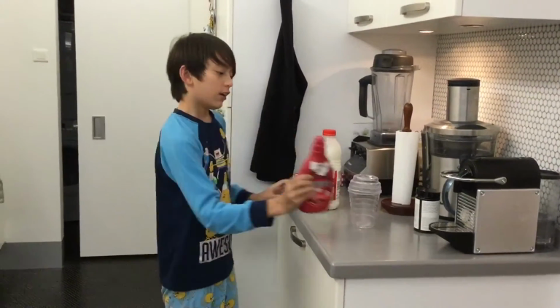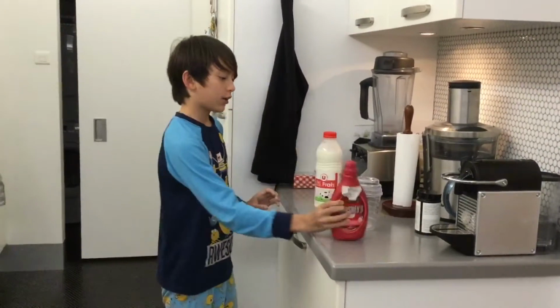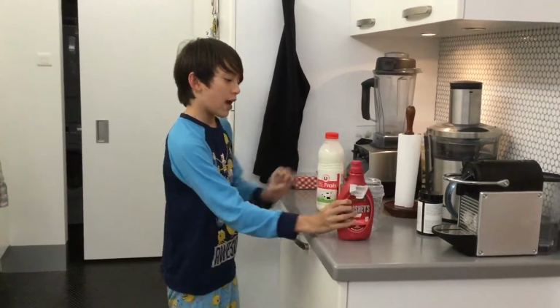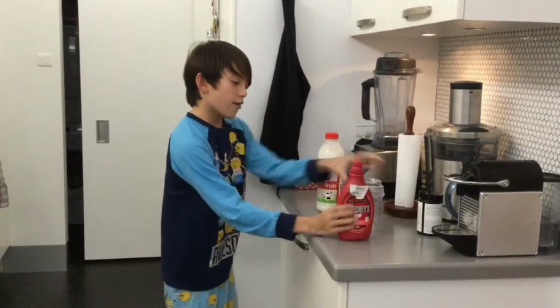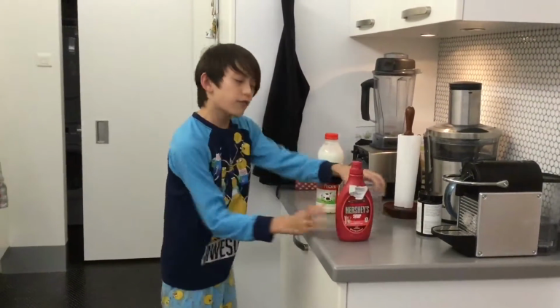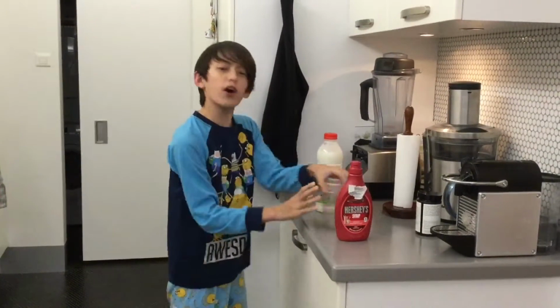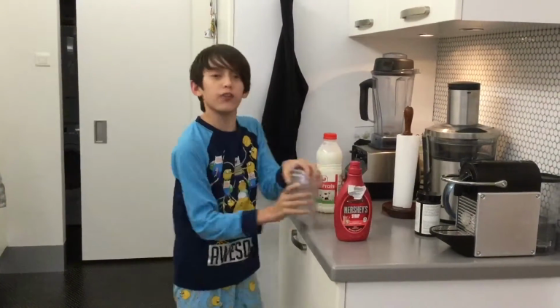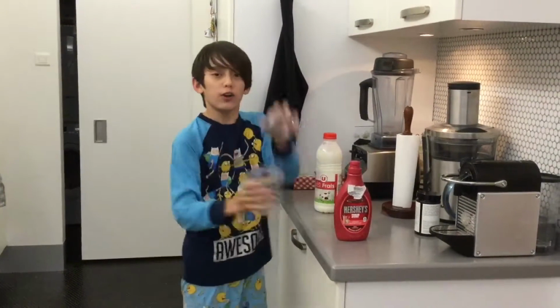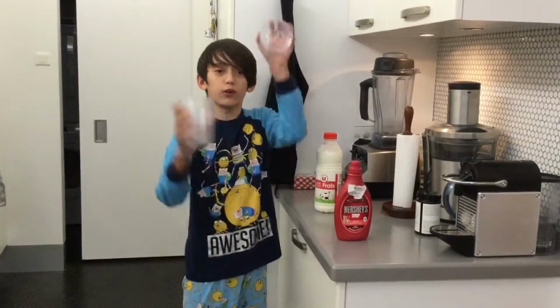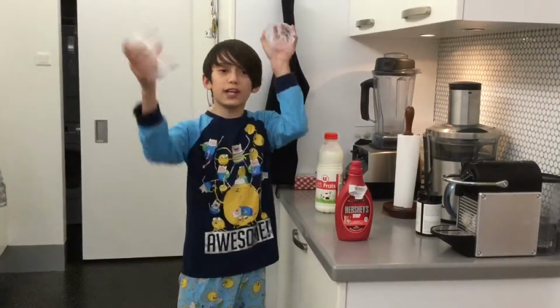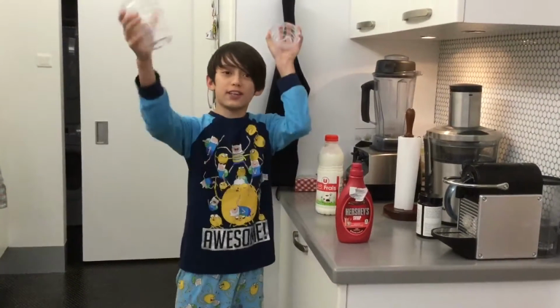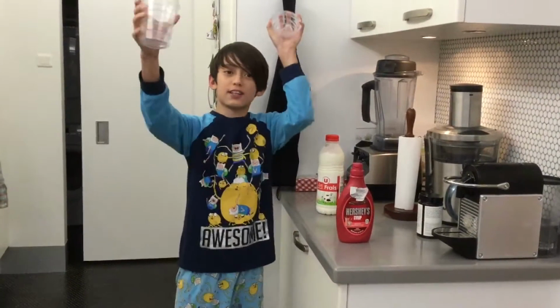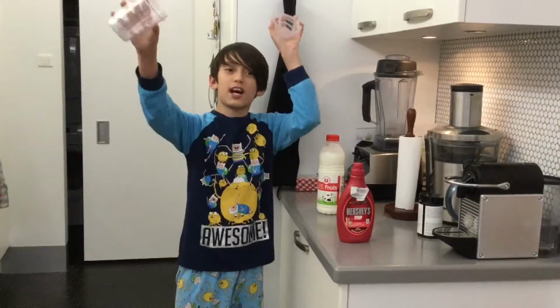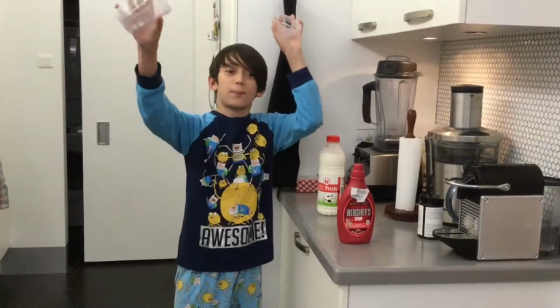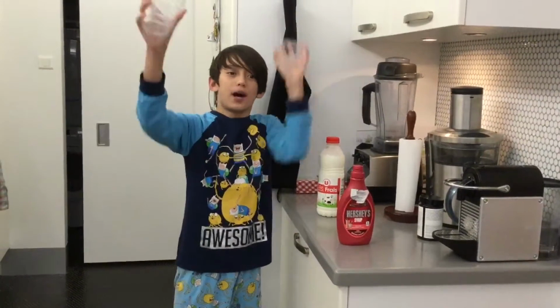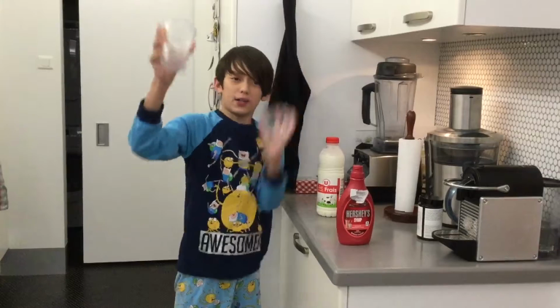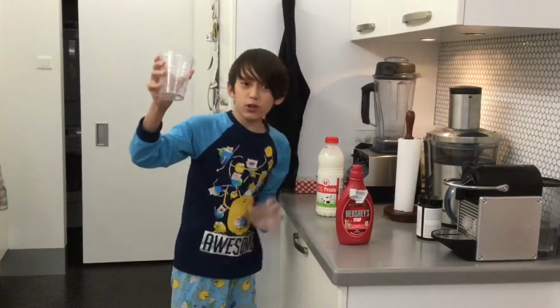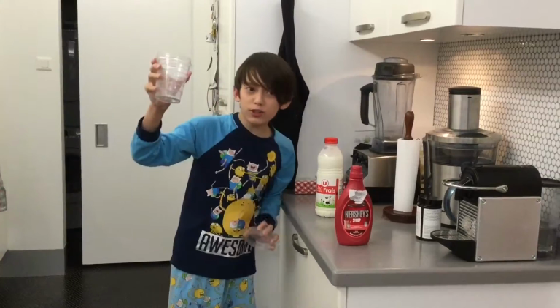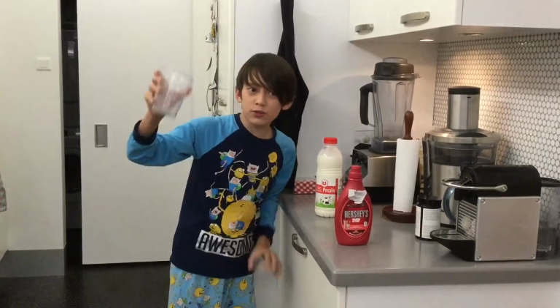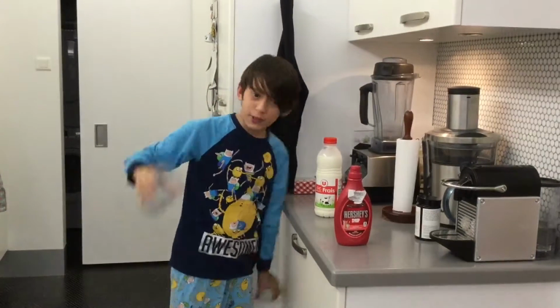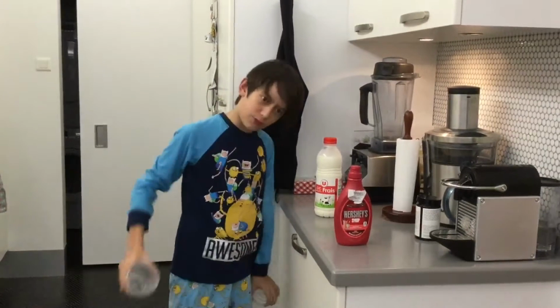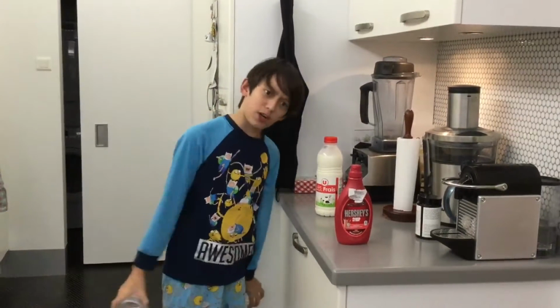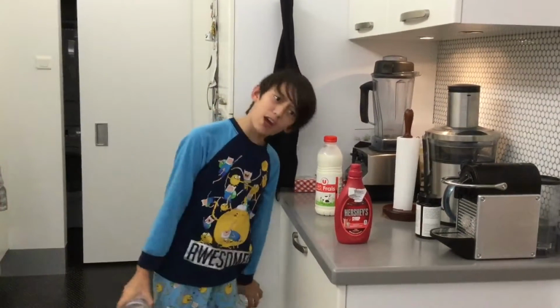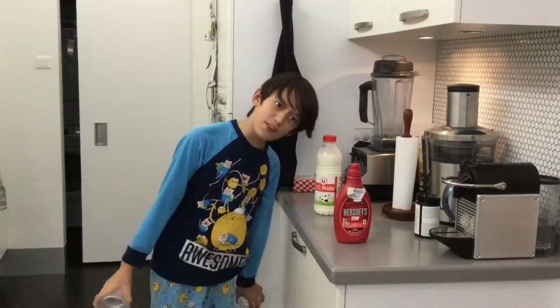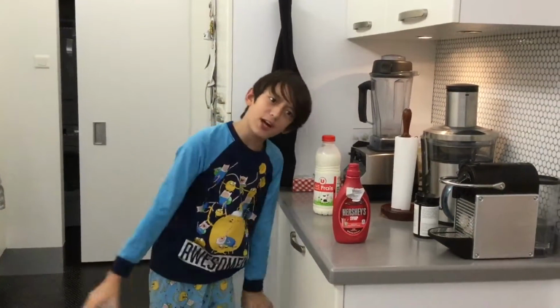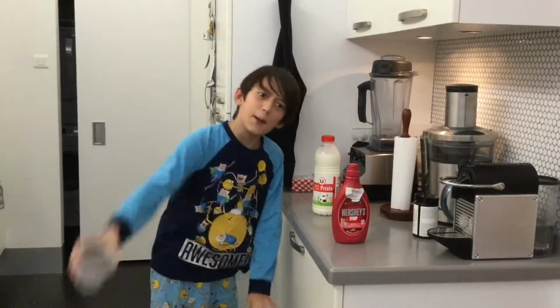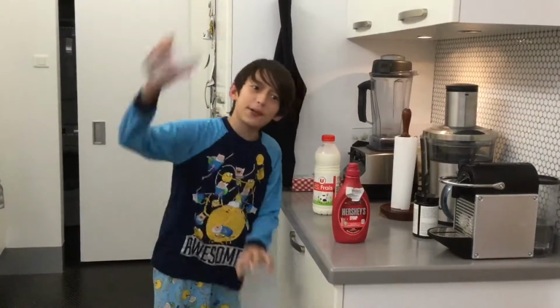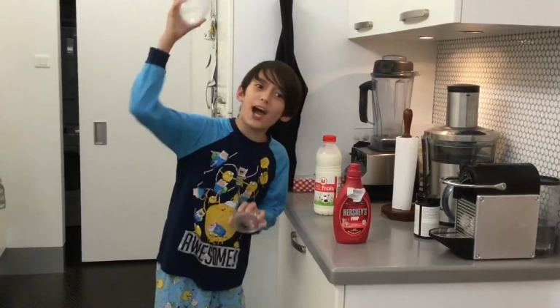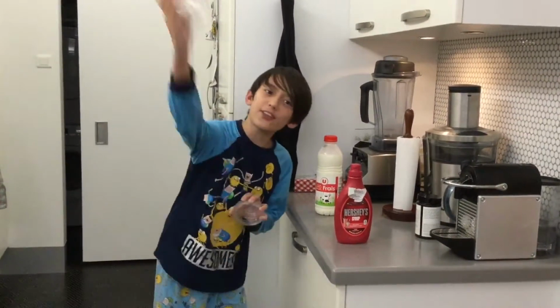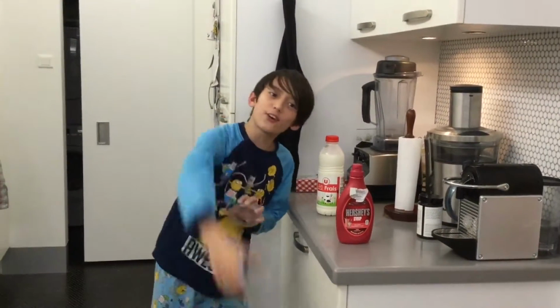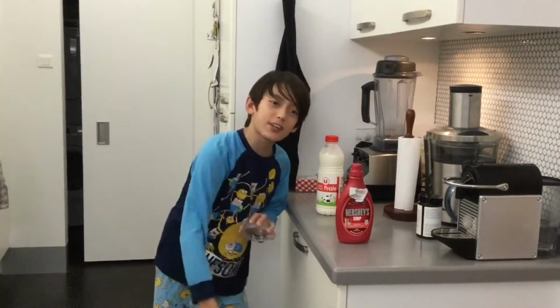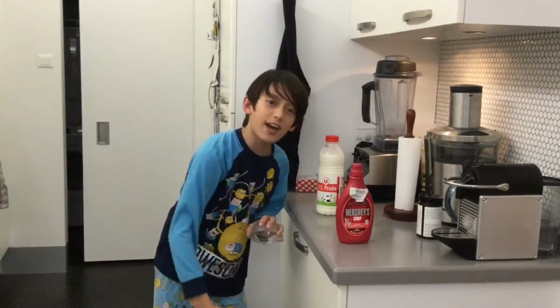Okay, first you get the cup. I know this is meant for gravy, but I don't care.